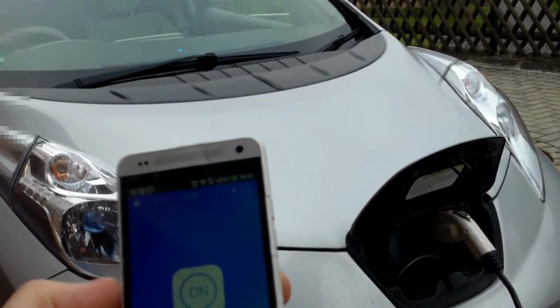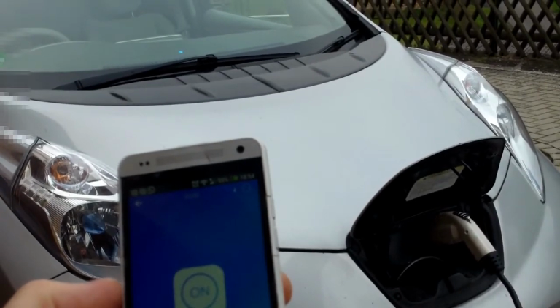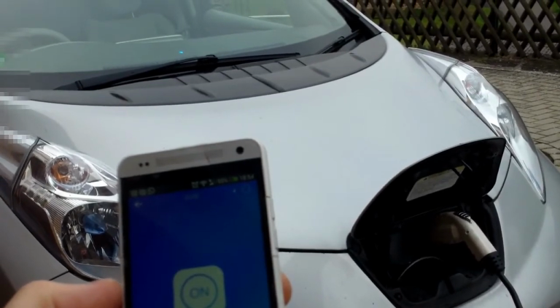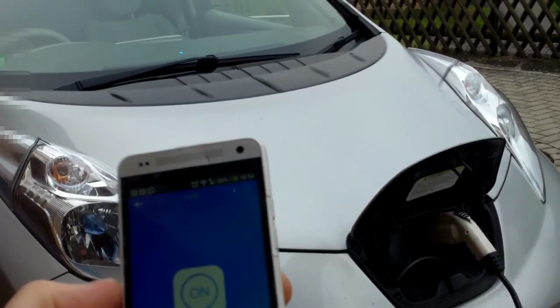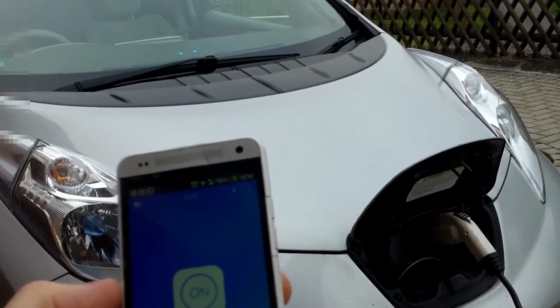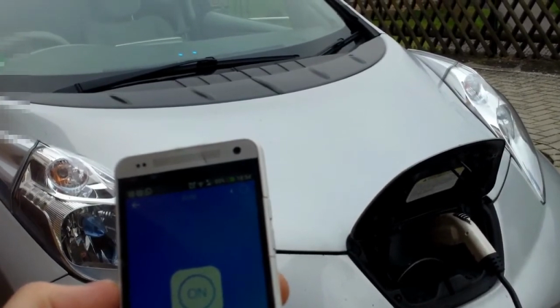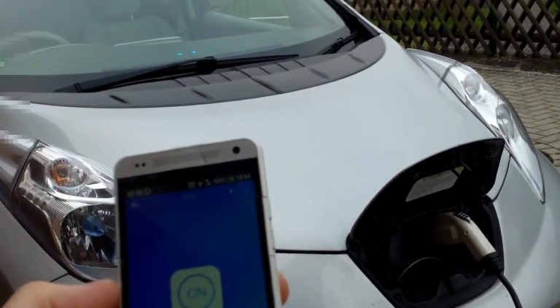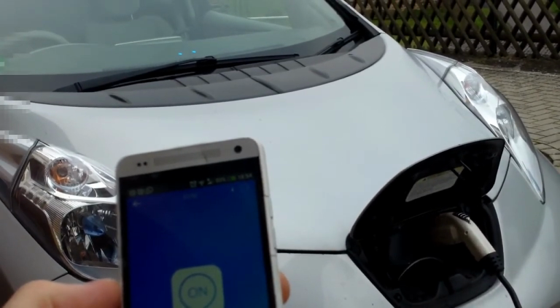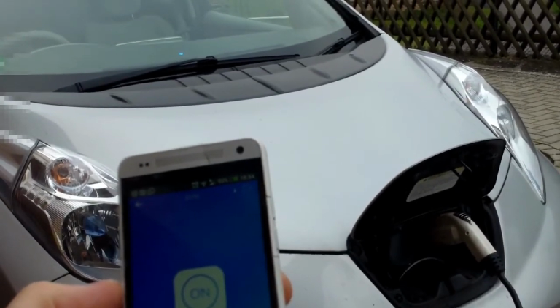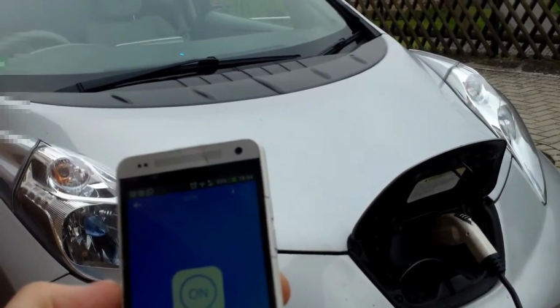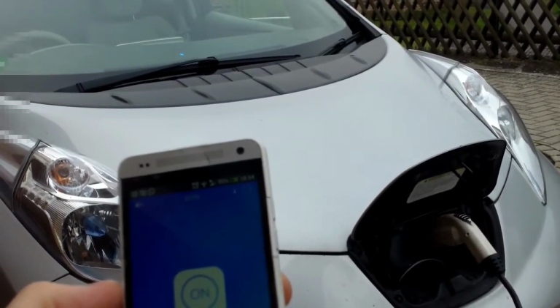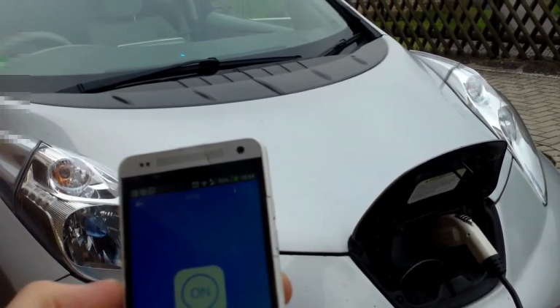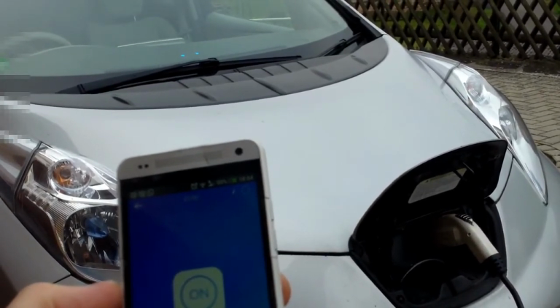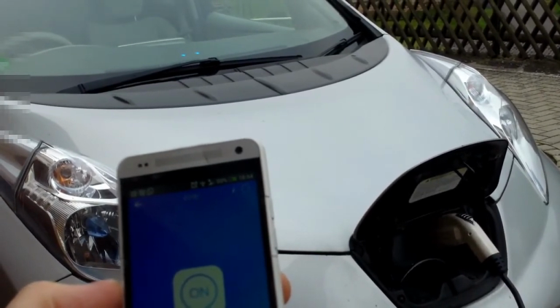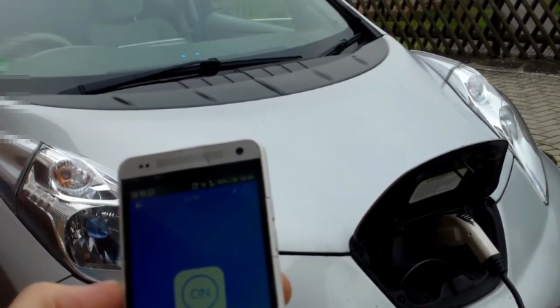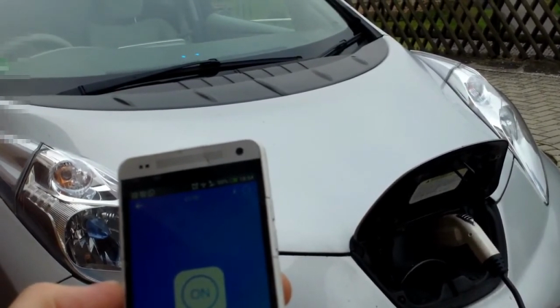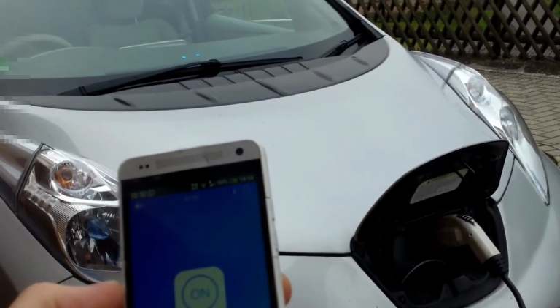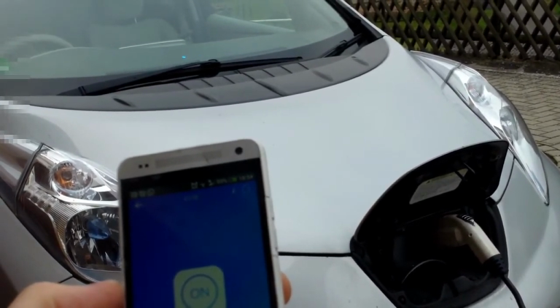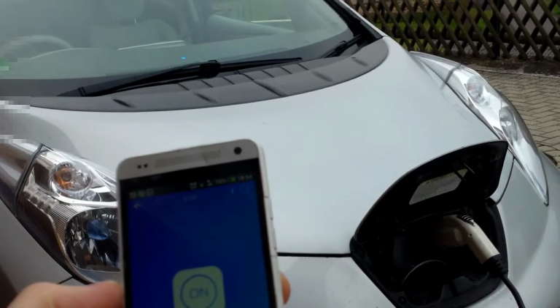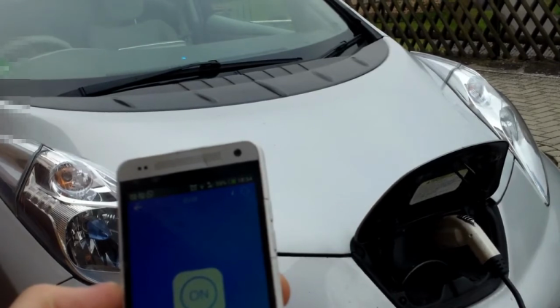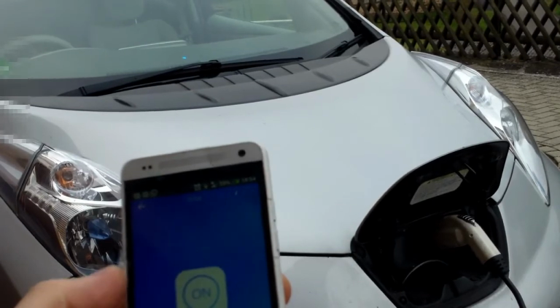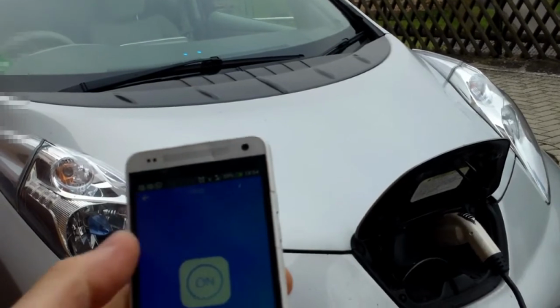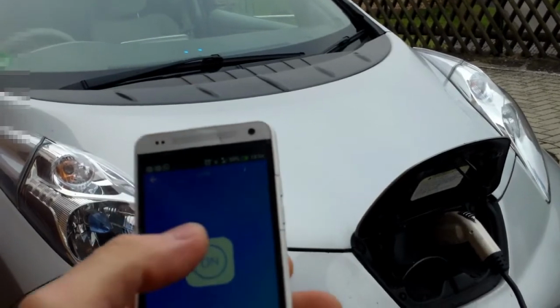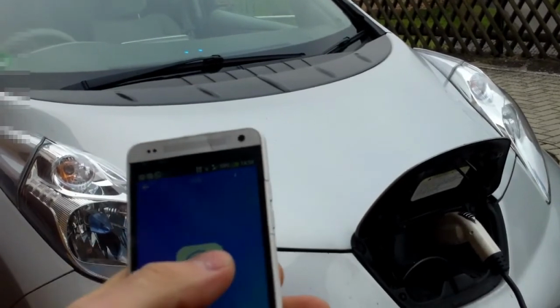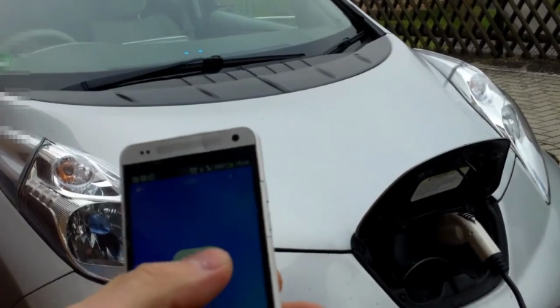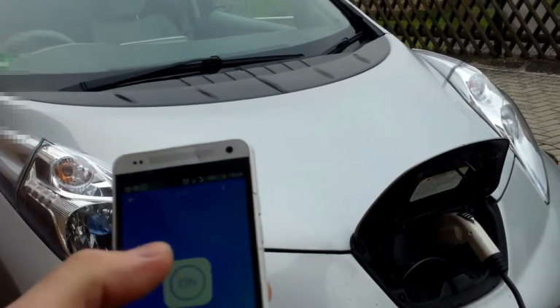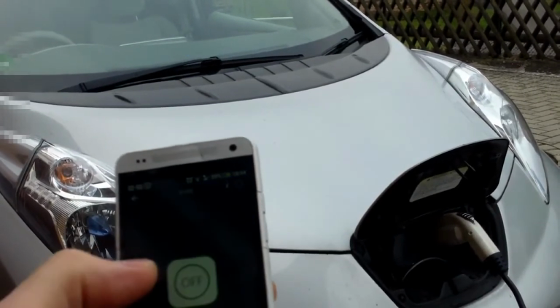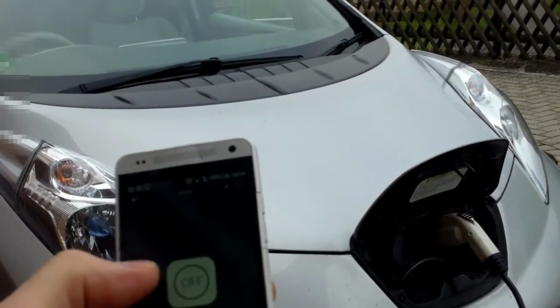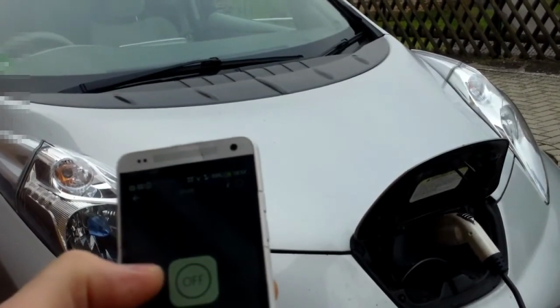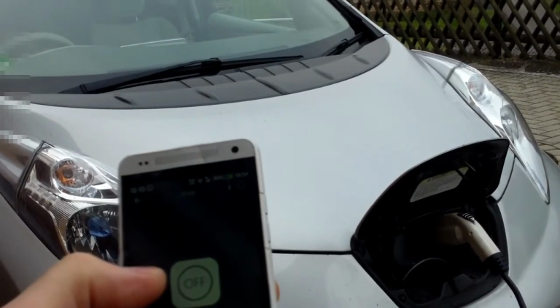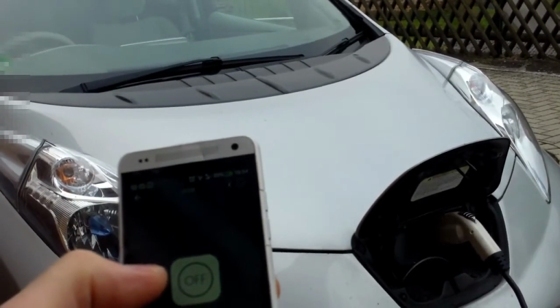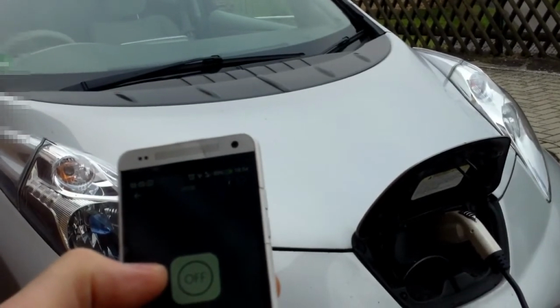It's on and off. As you see, if I switch it off it stops charging. If I switch it back on, it resumes charging.